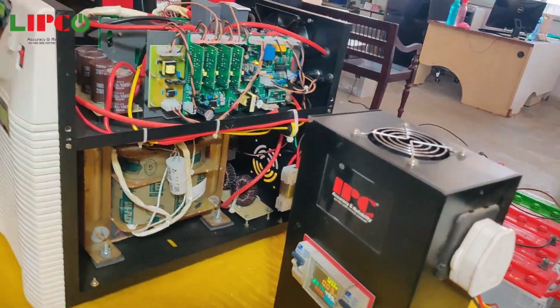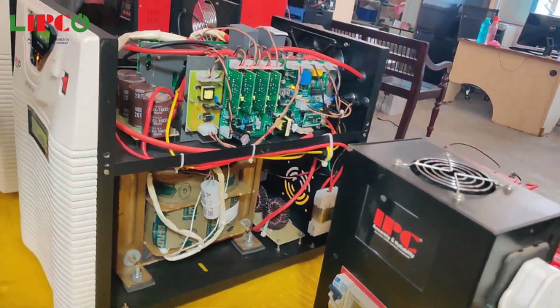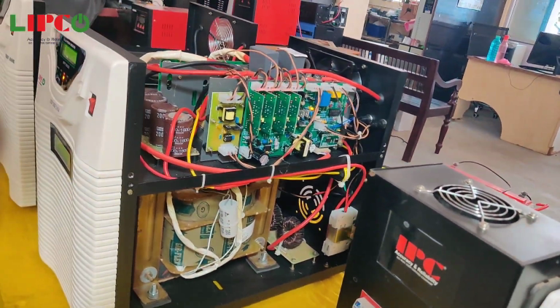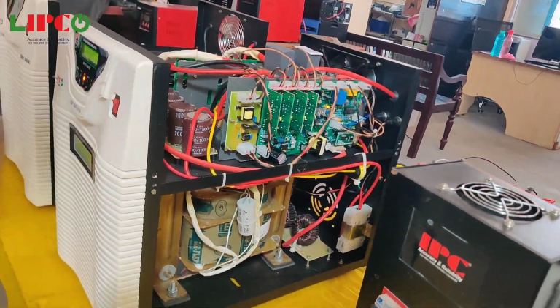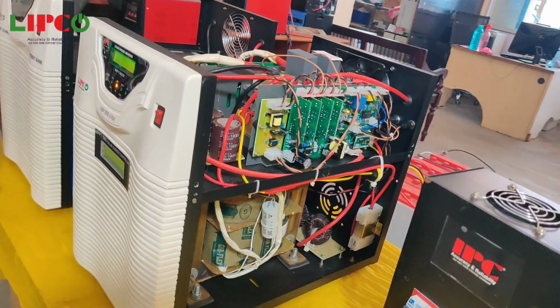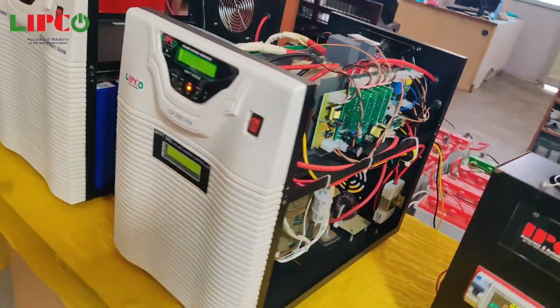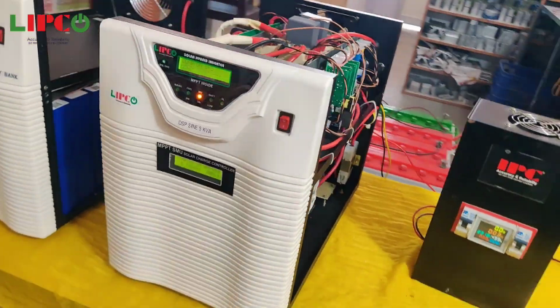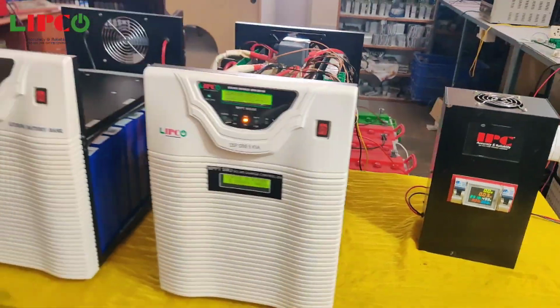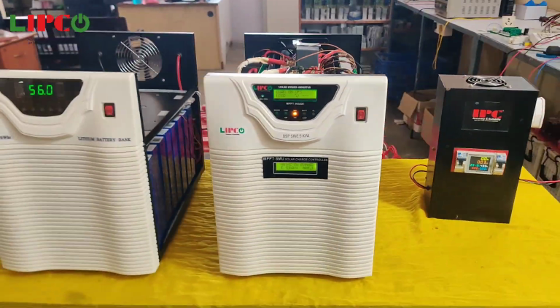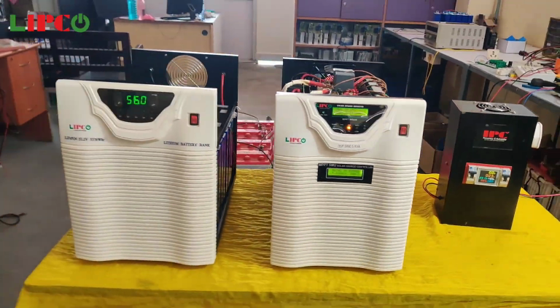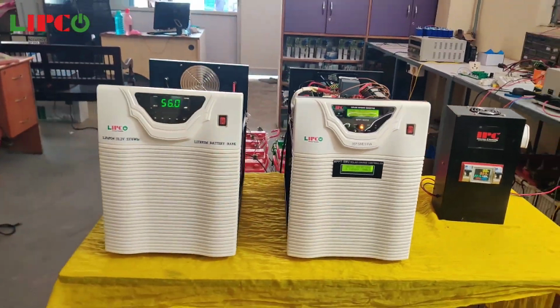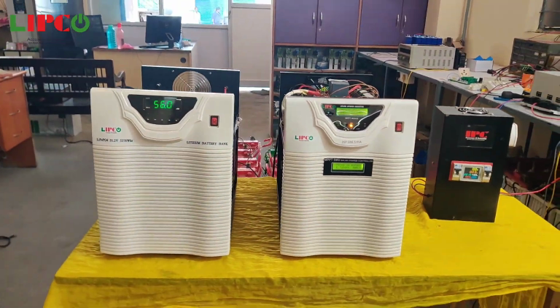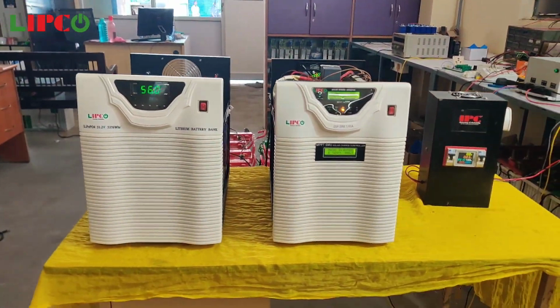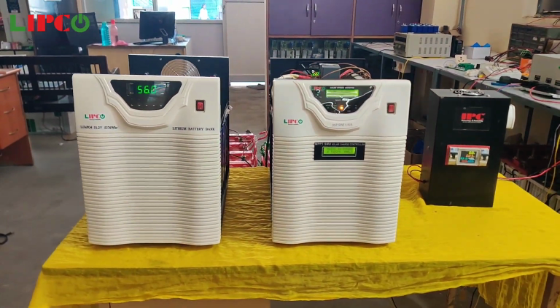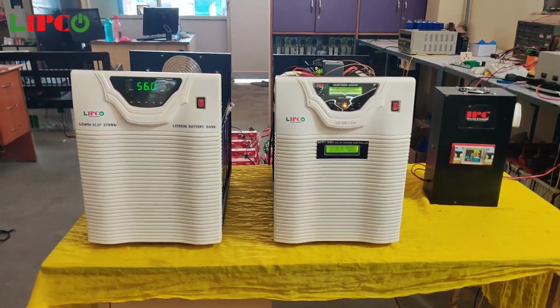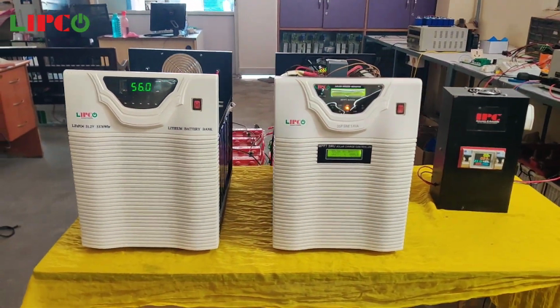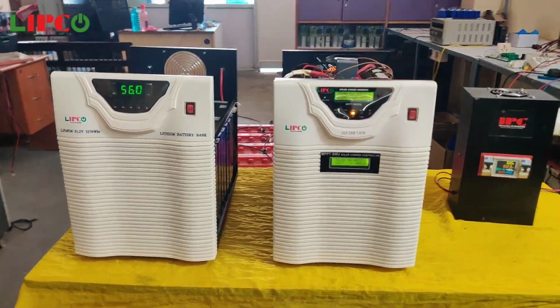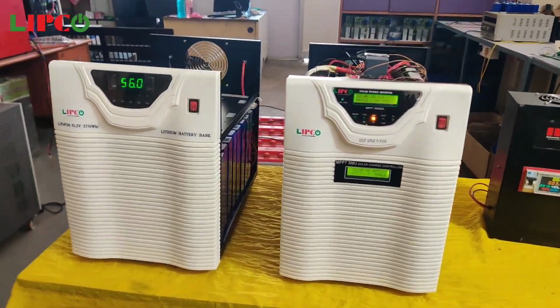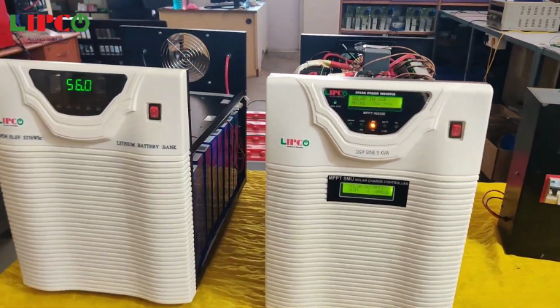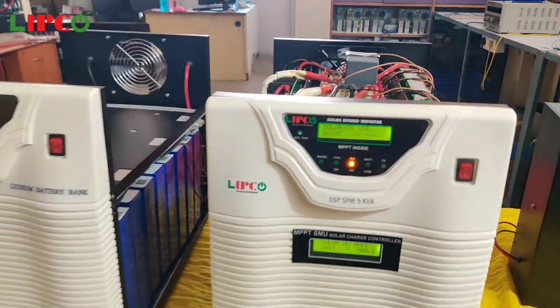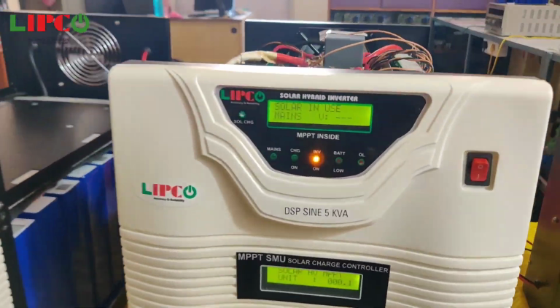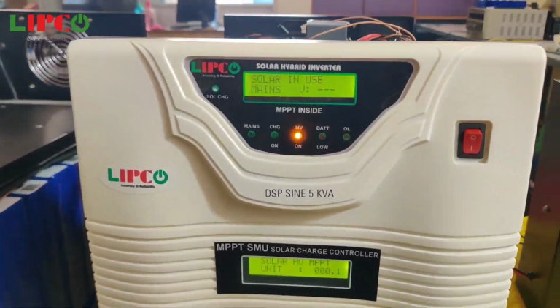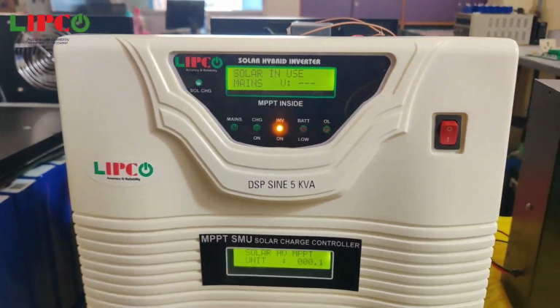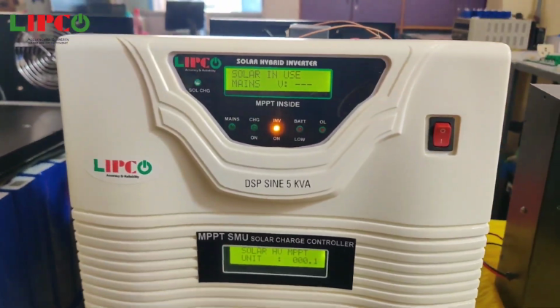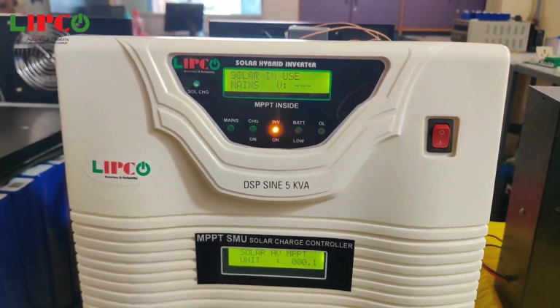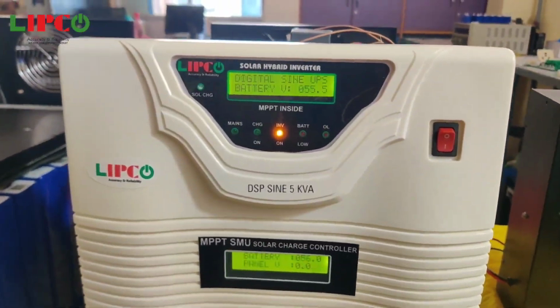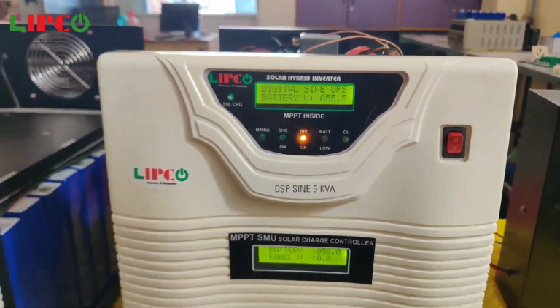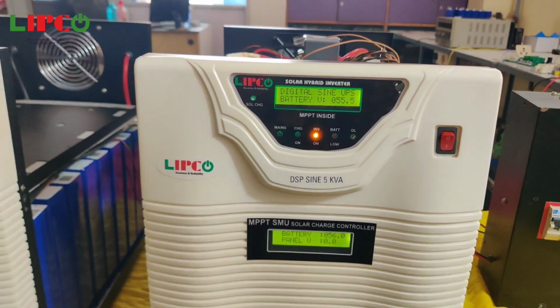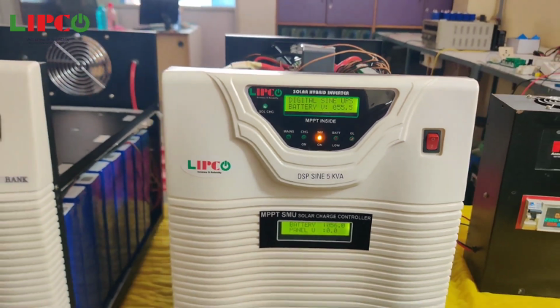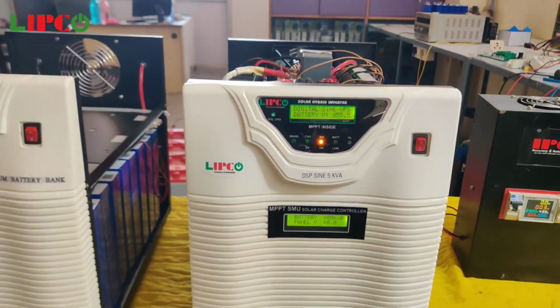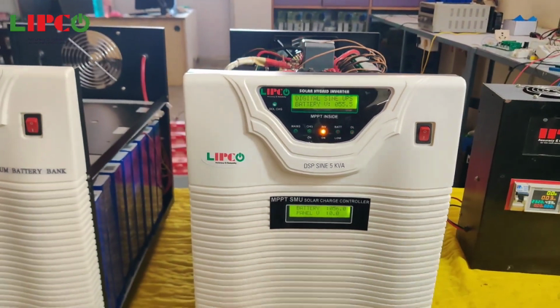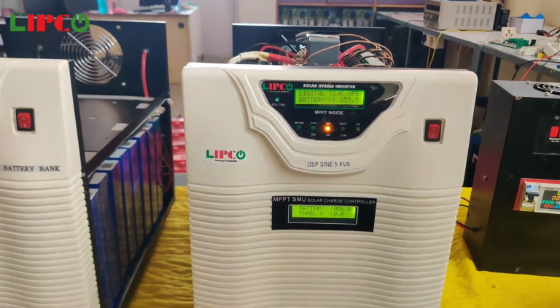This inverter can continuously run for 1 hour 30 minutes at full load, which is five kilowatts, and that is five and a half hours backup for thousand watt load.